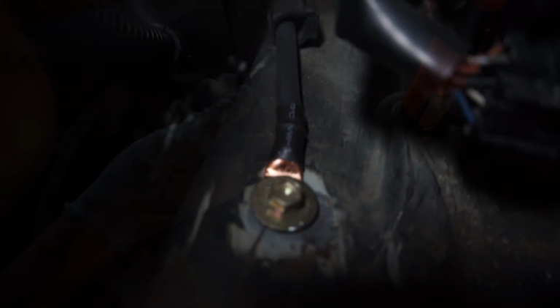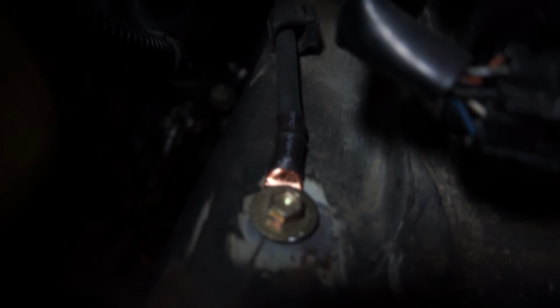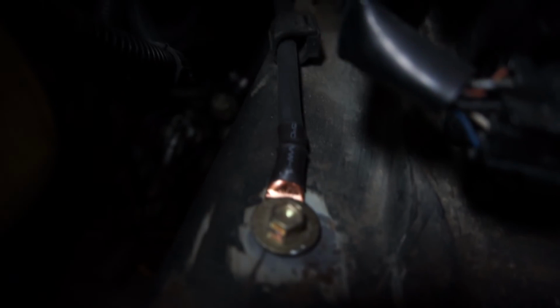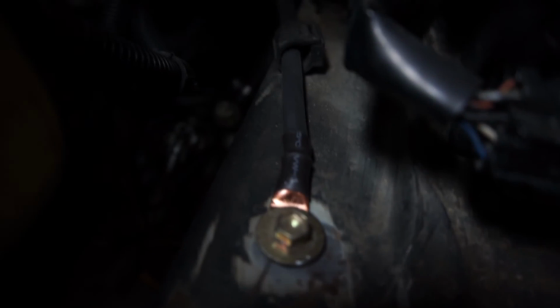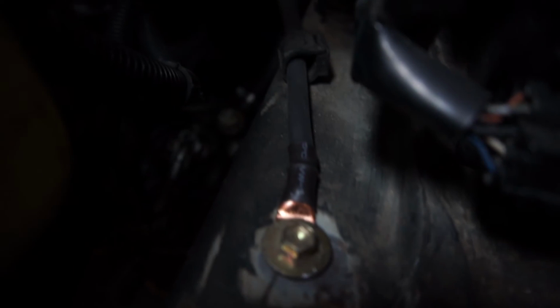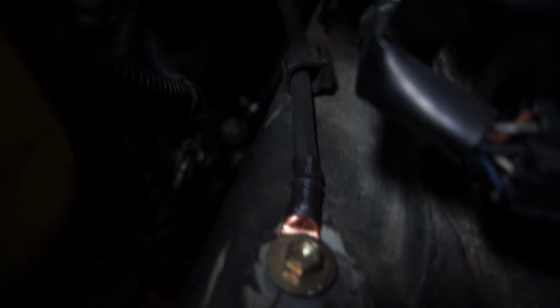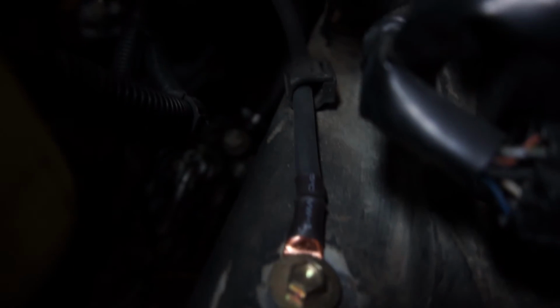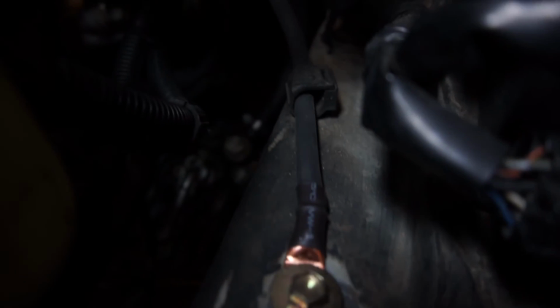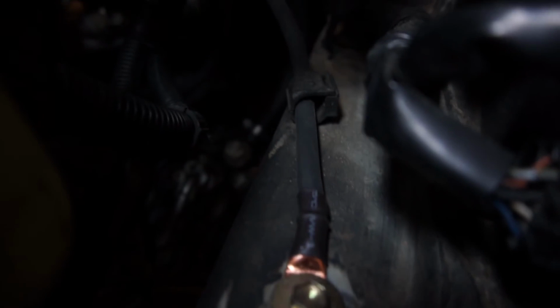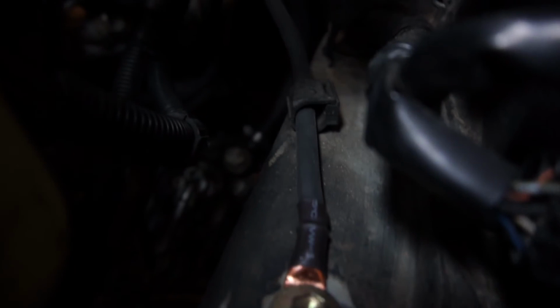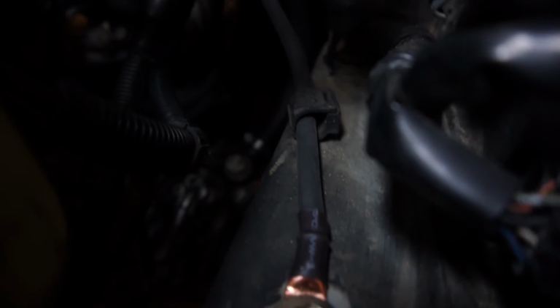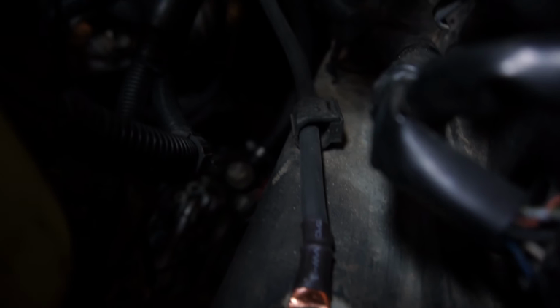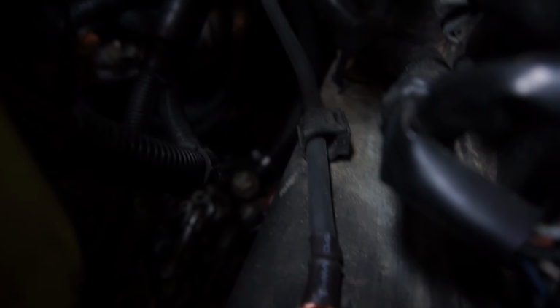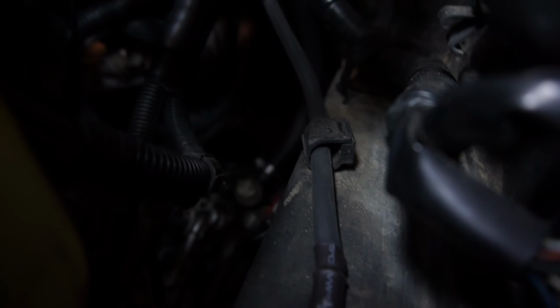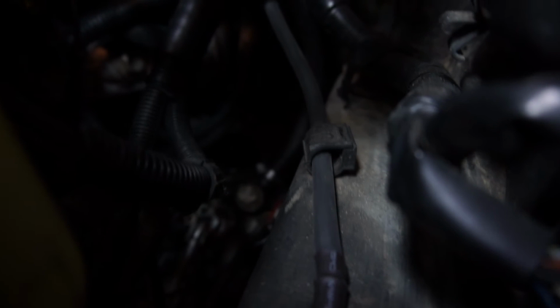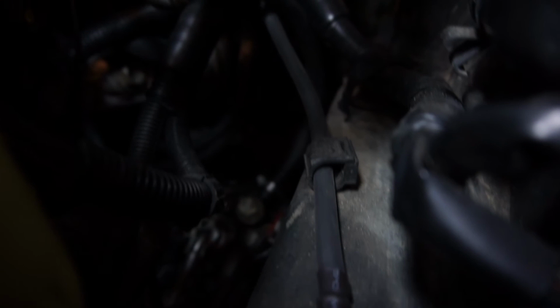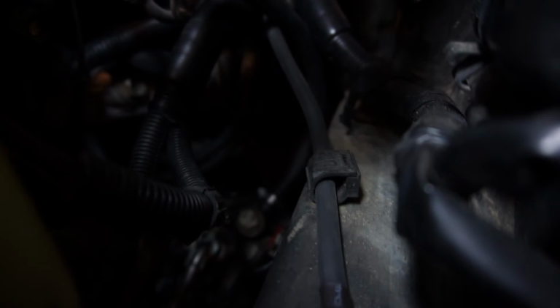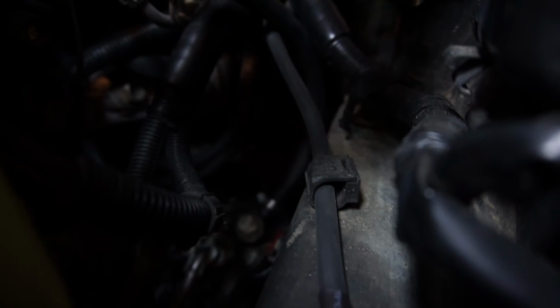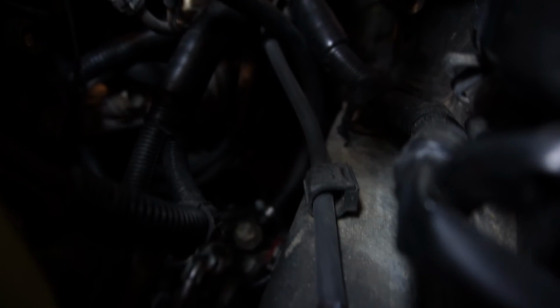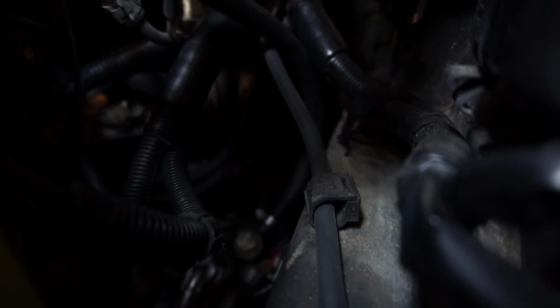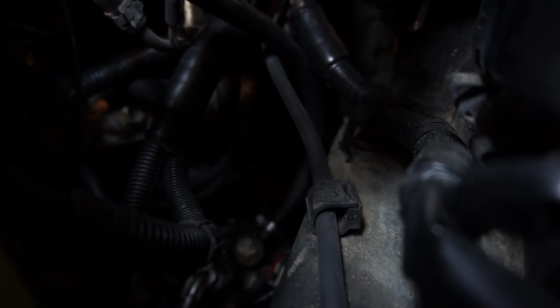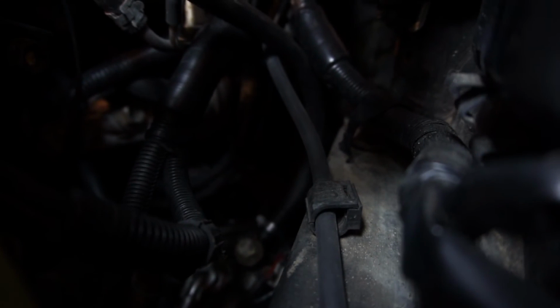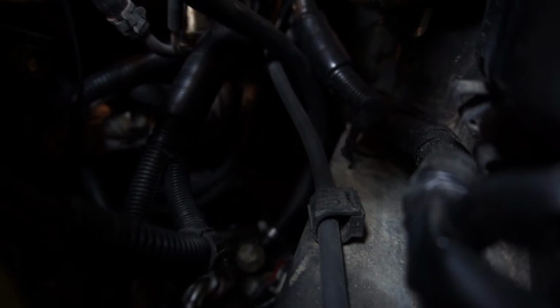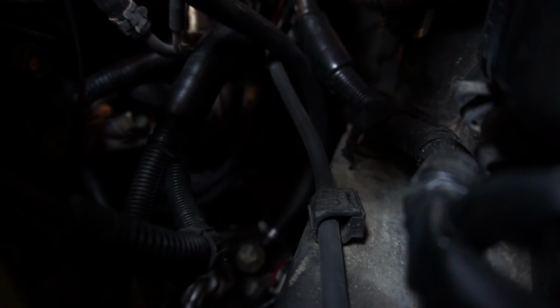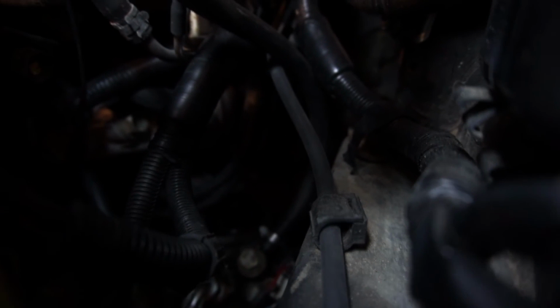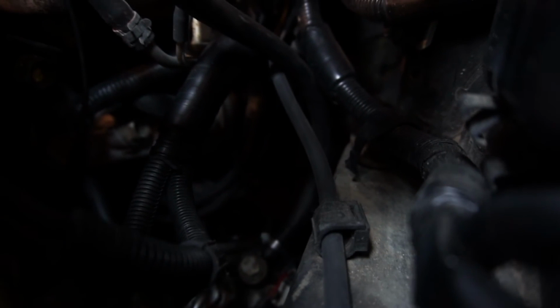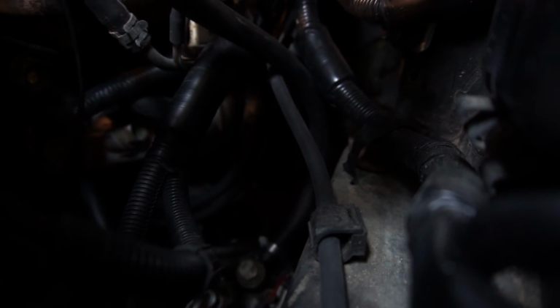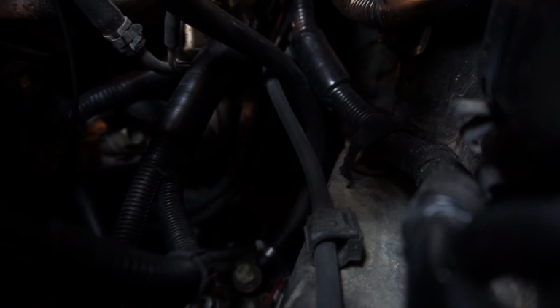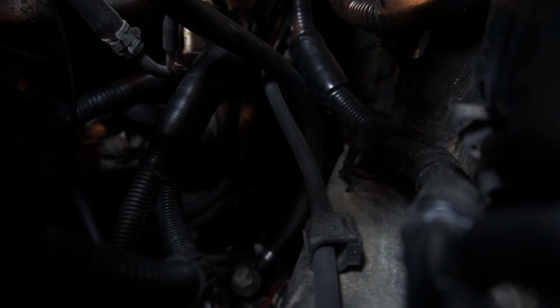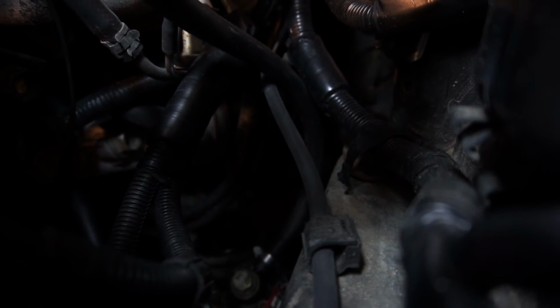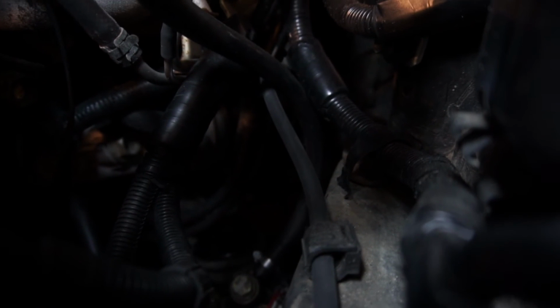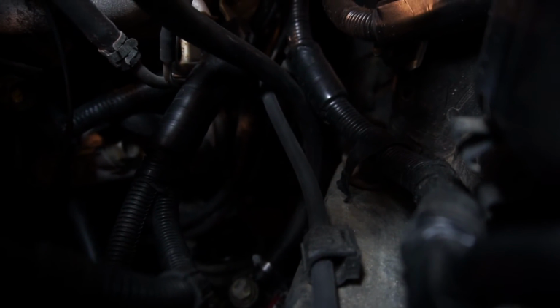I fastened the cable and ran it parallel to the factory ground, then zip tied it to keep it in place.